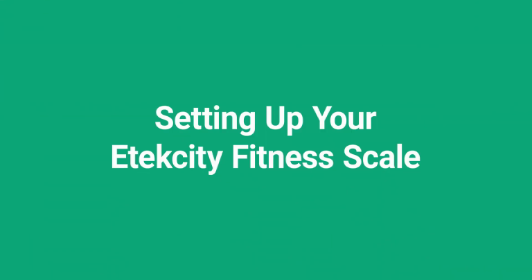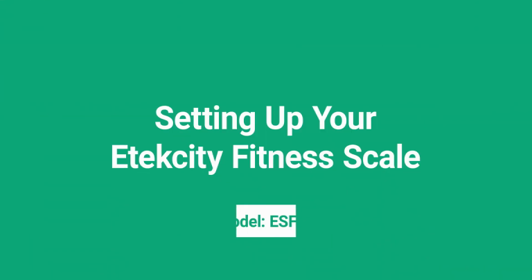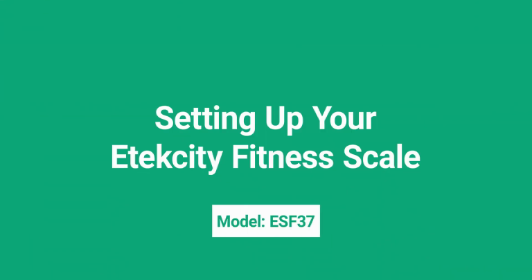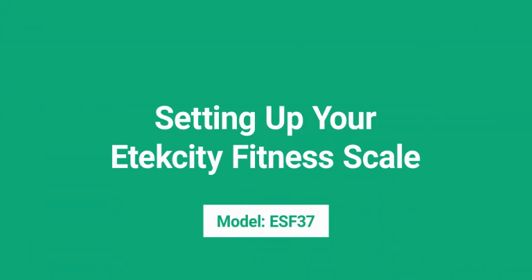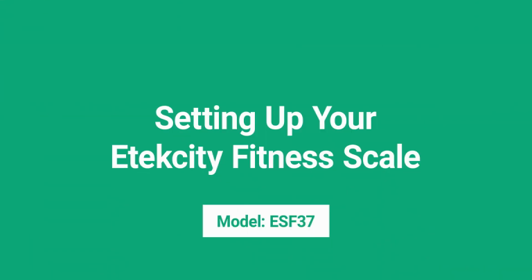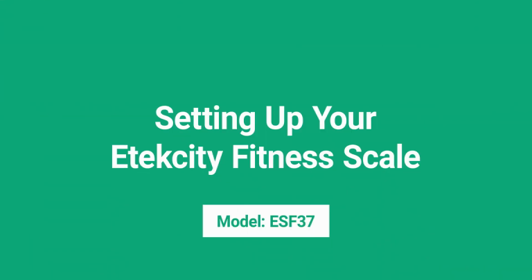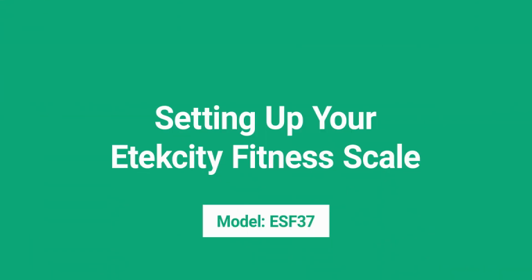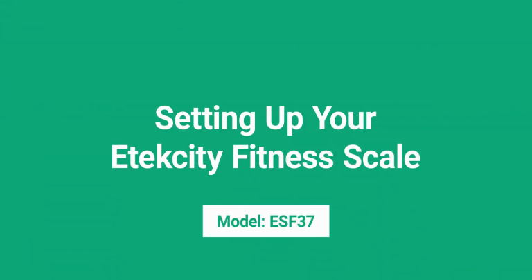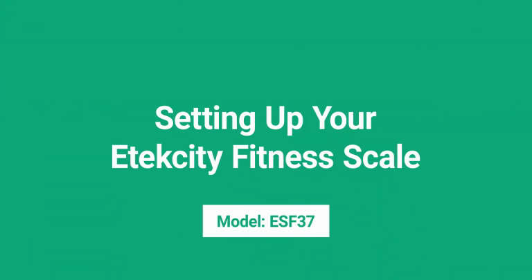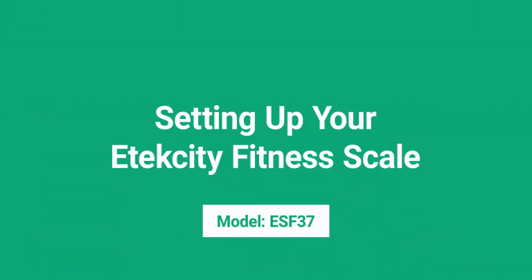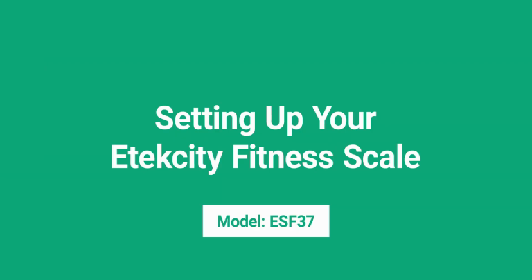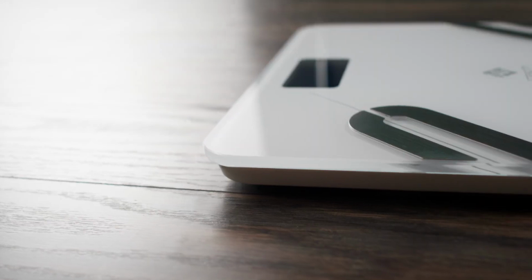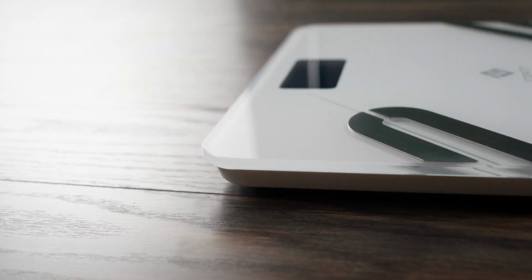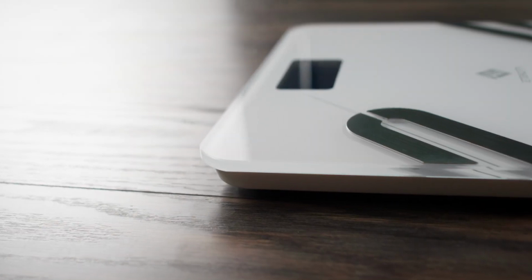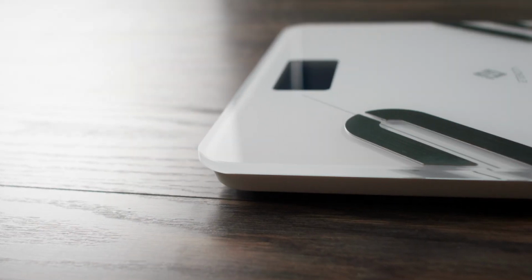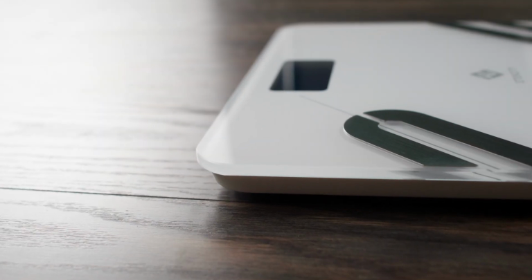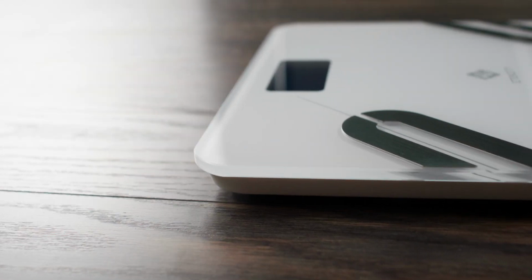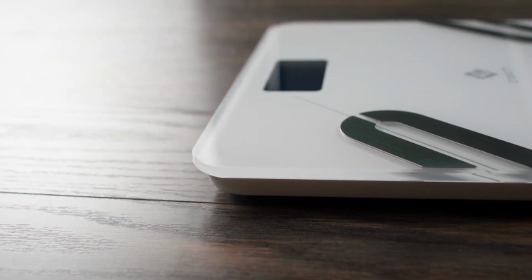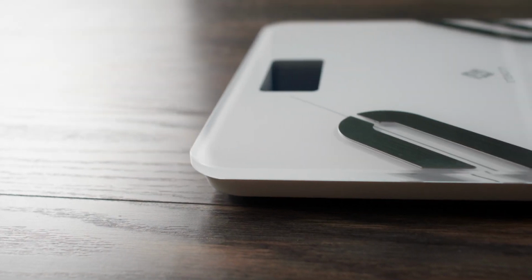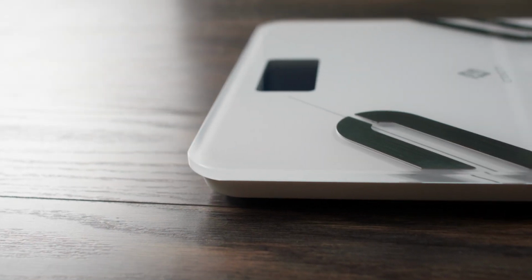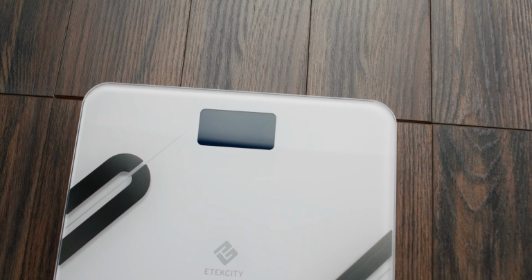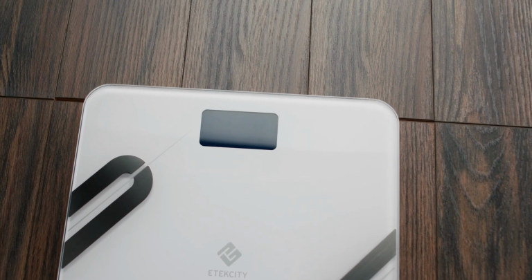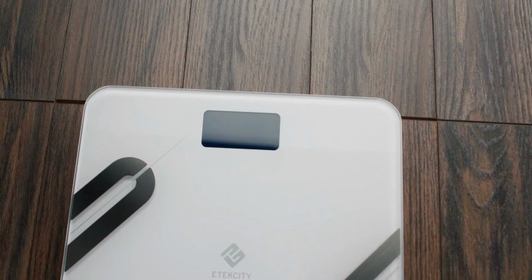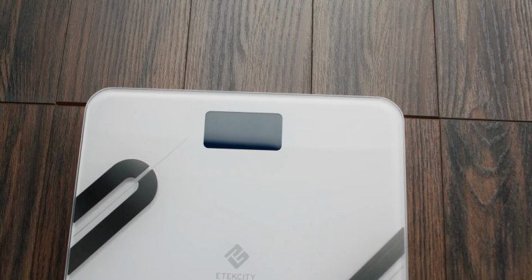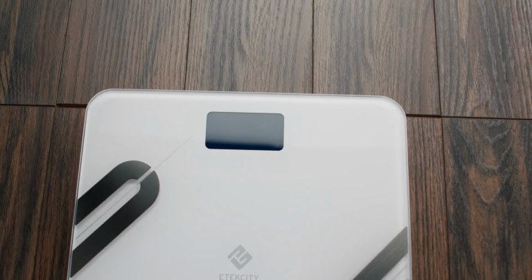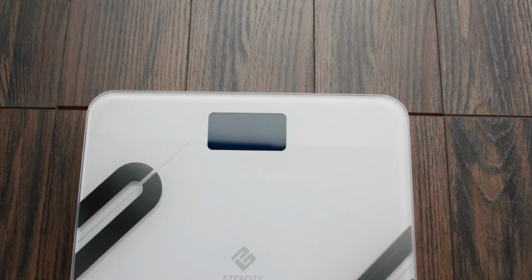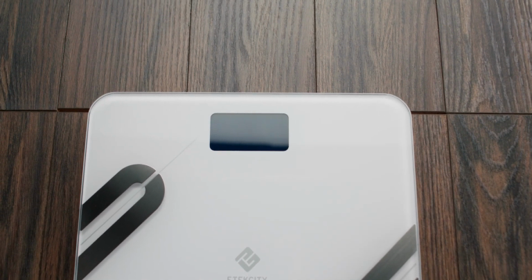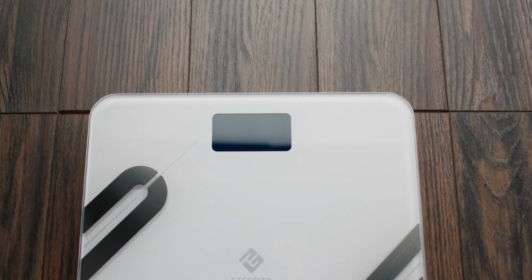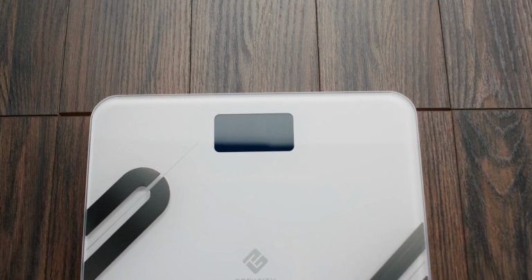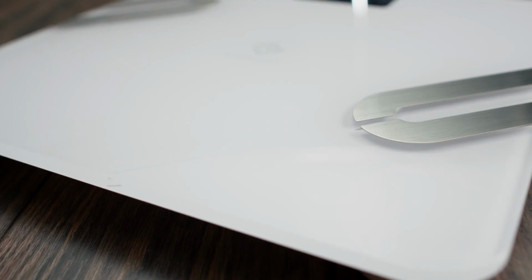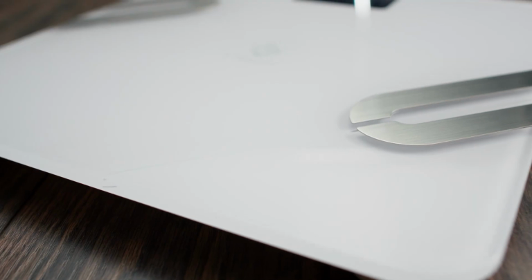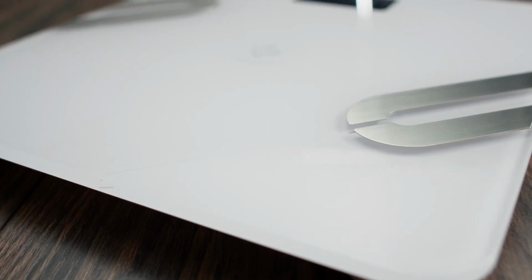Welcome. This guide will help you set up your eTechCity fitness scale with the vSync app.